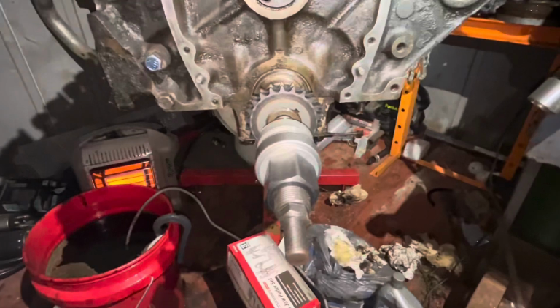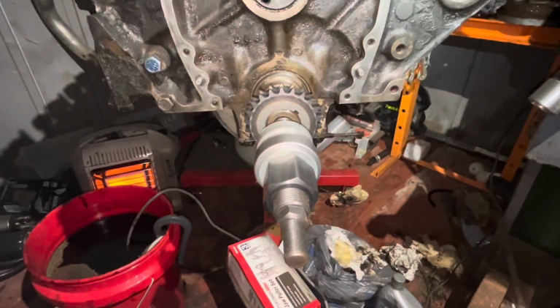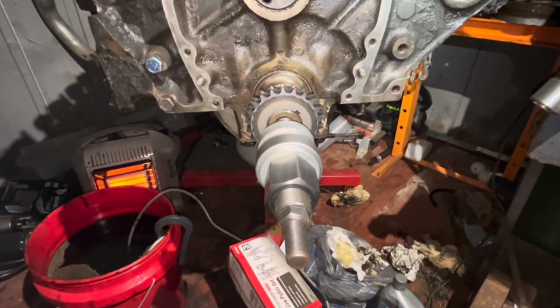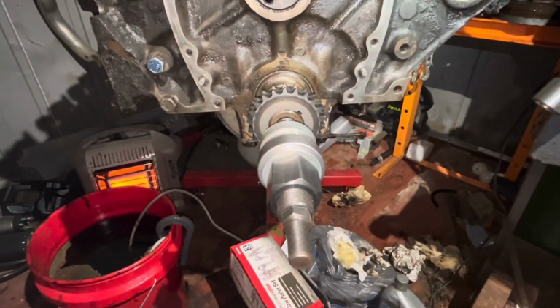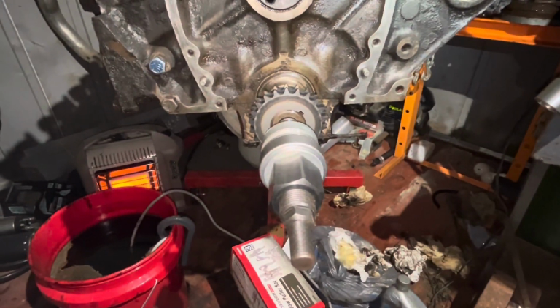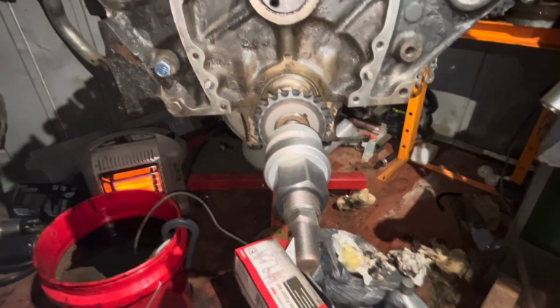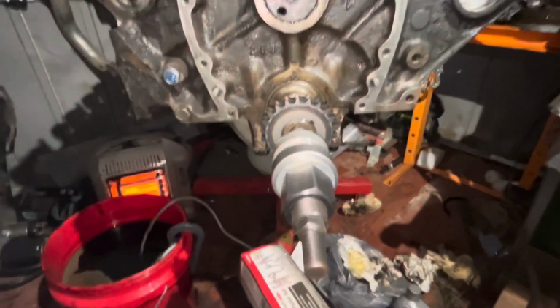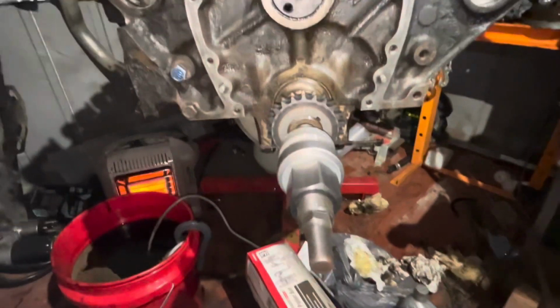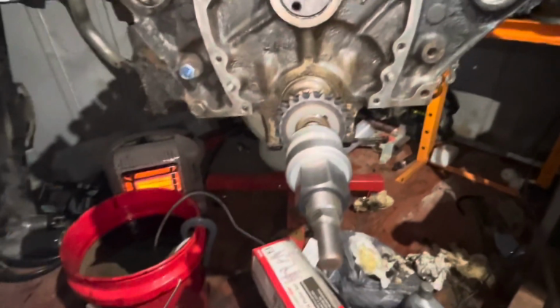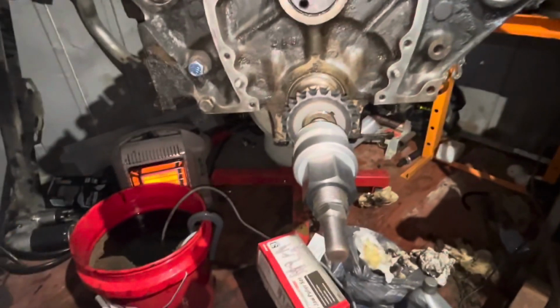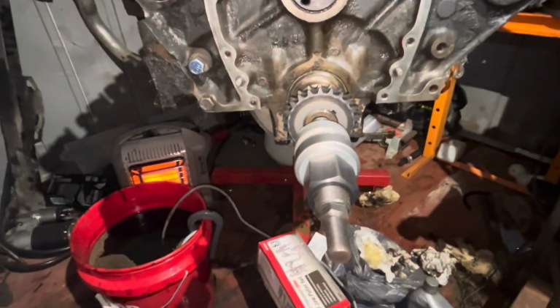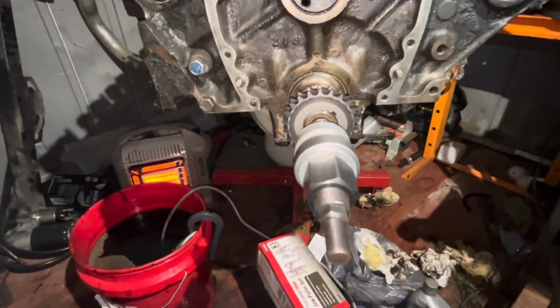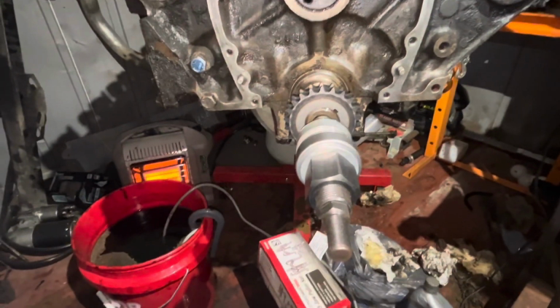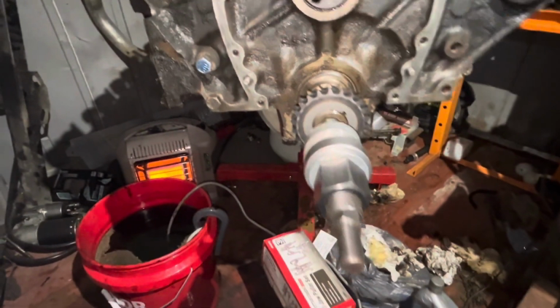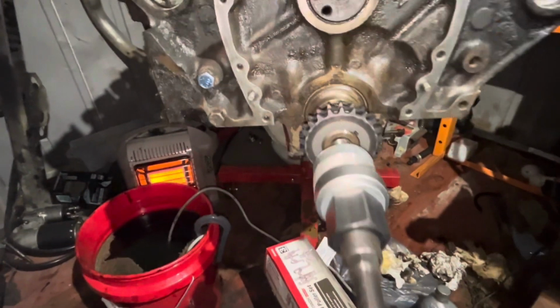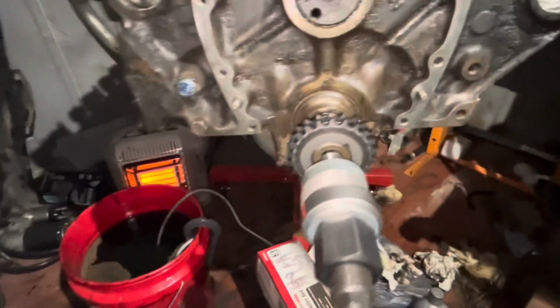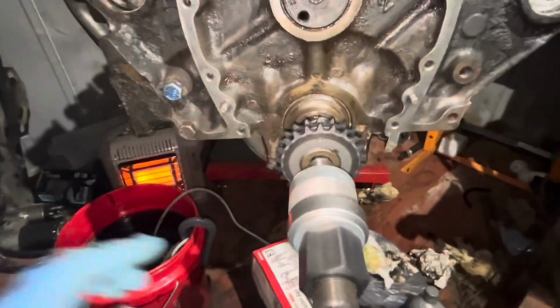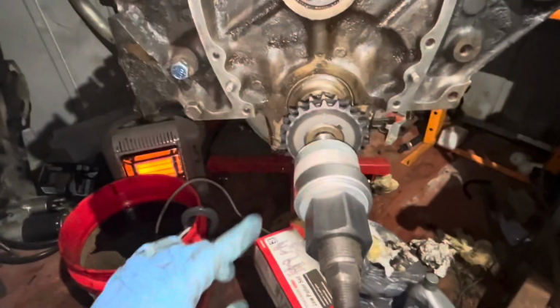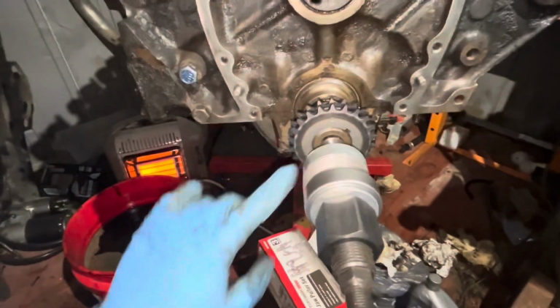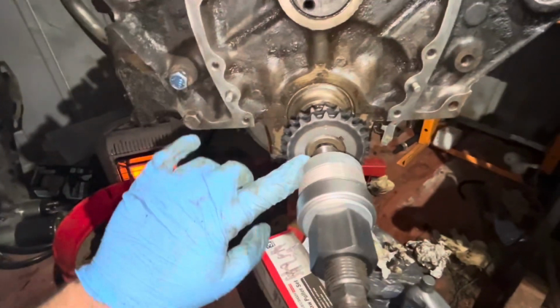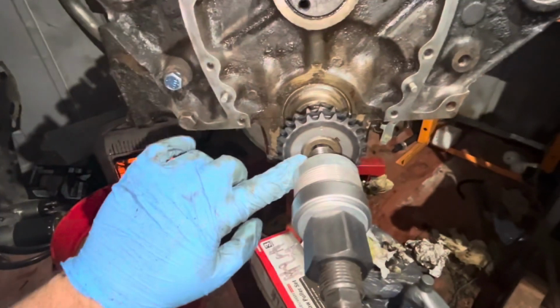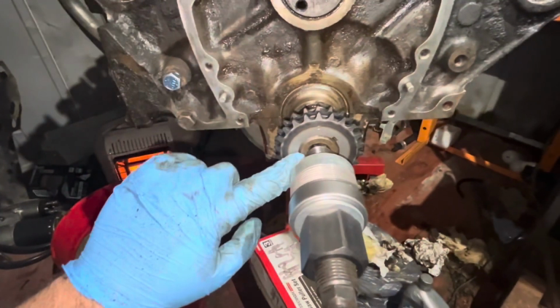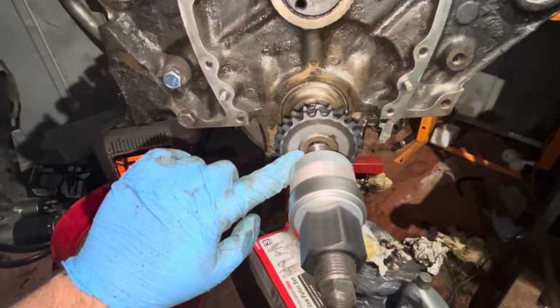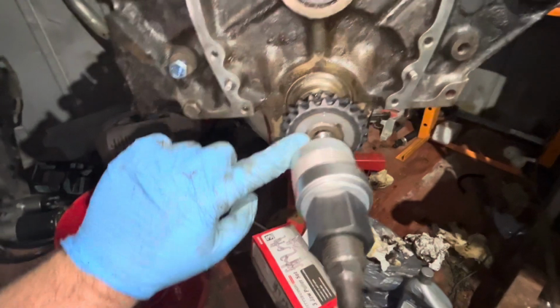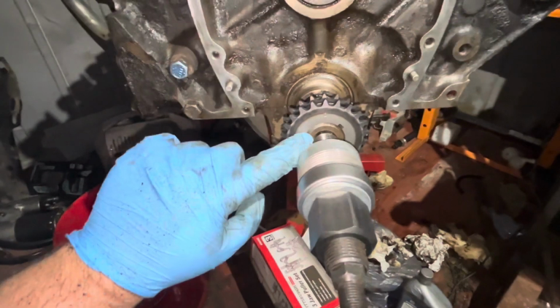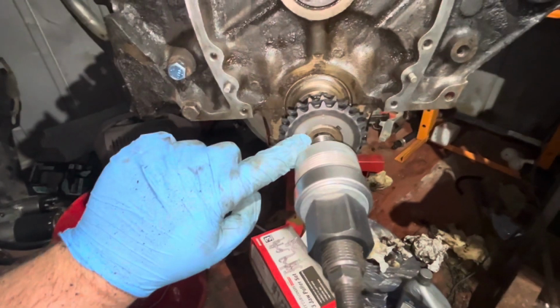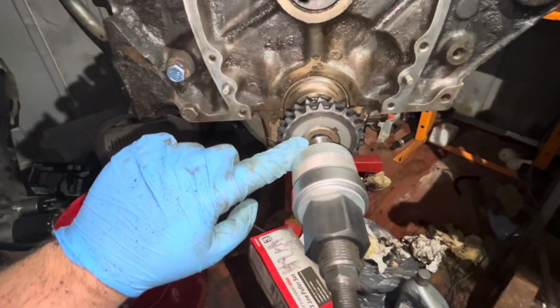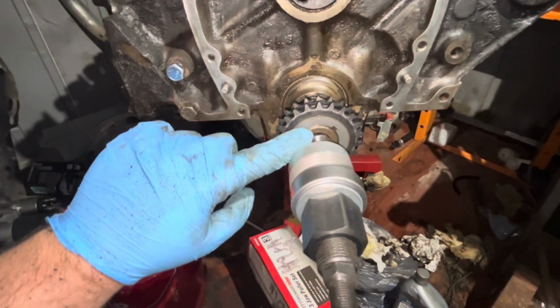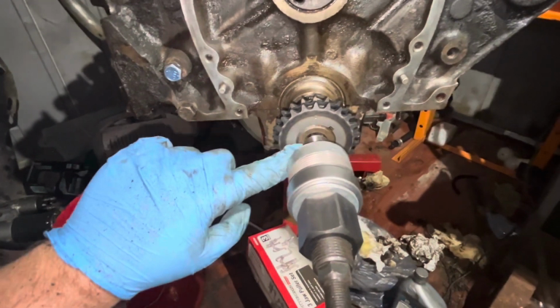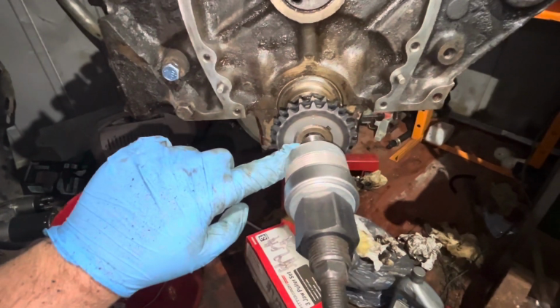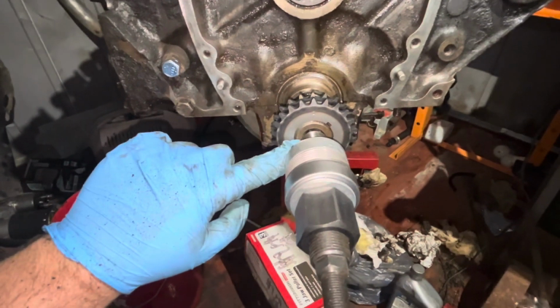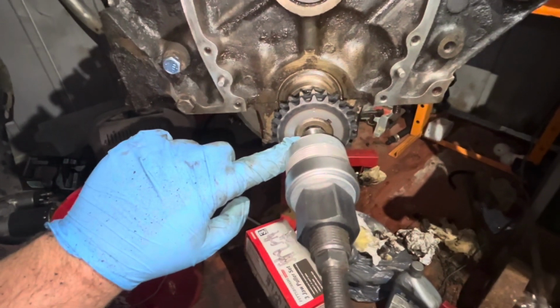I used a three-jaw puller to pull it out, and I put a nut up against here so the three-jaw puller didn't get in there and mar up the threads.